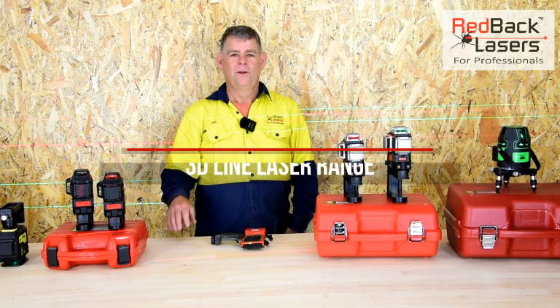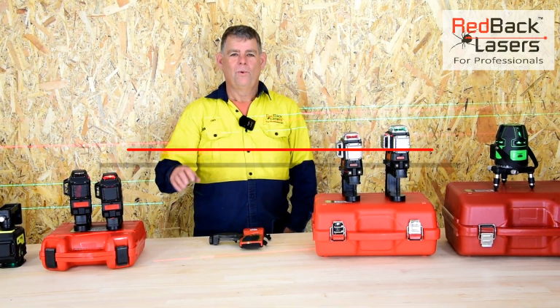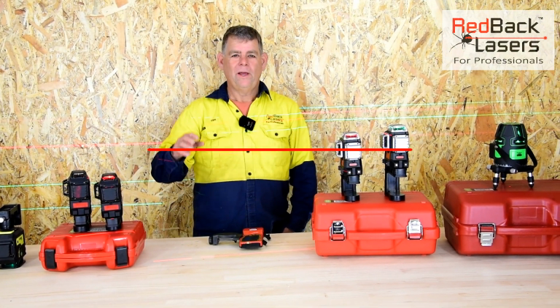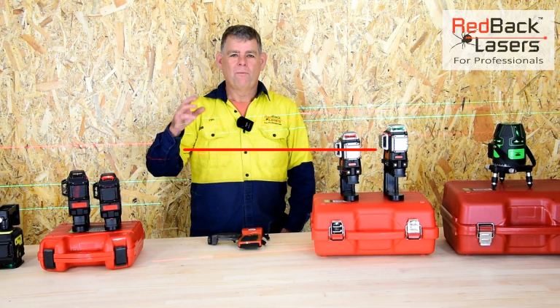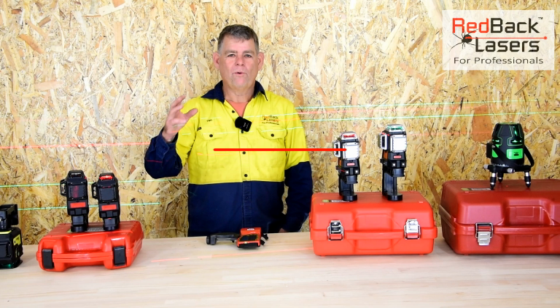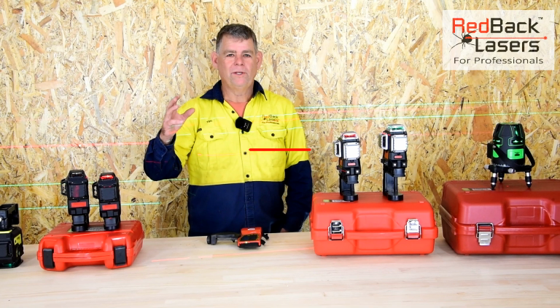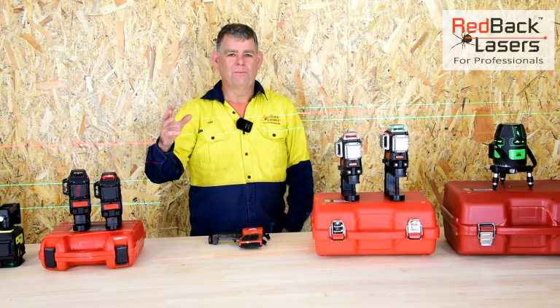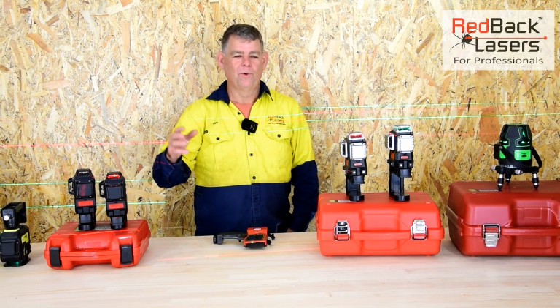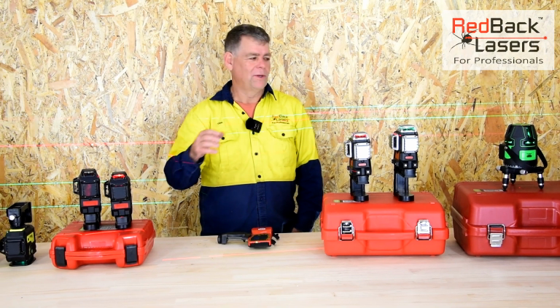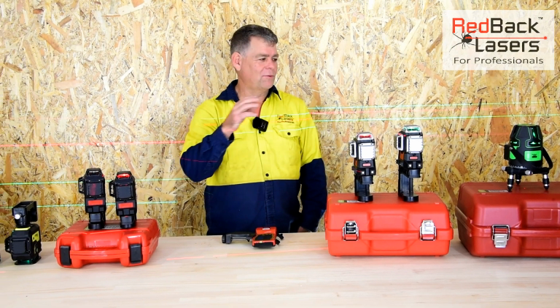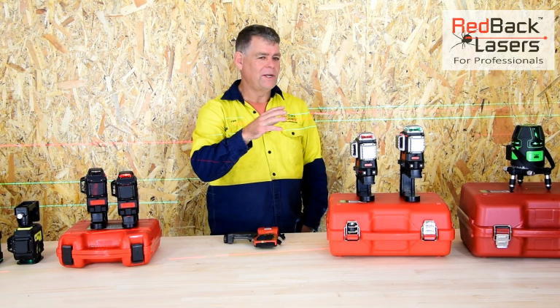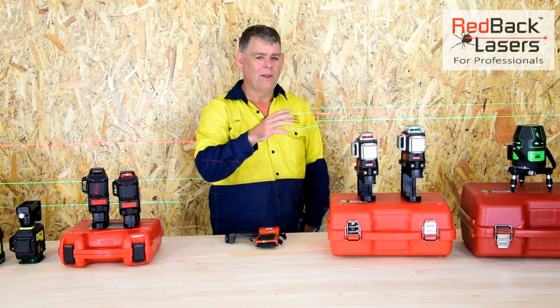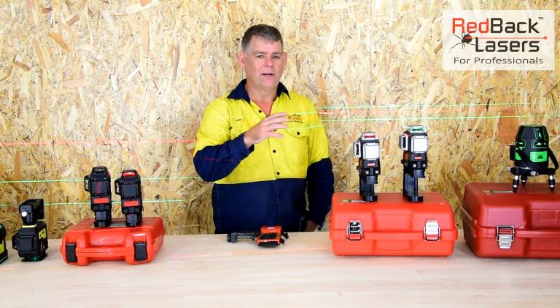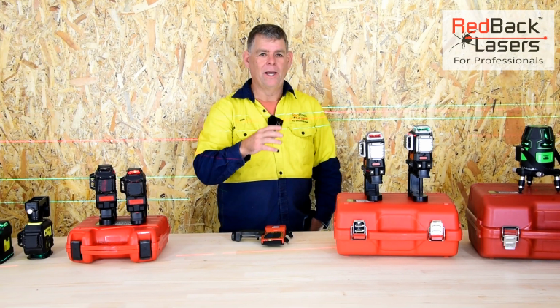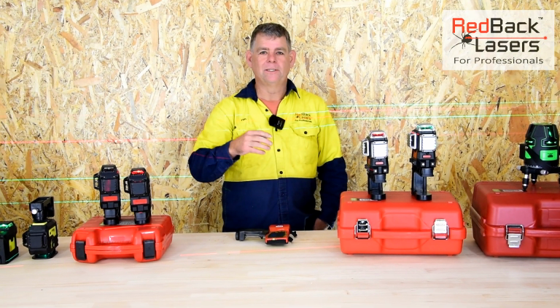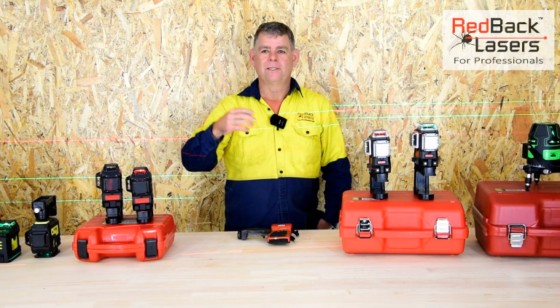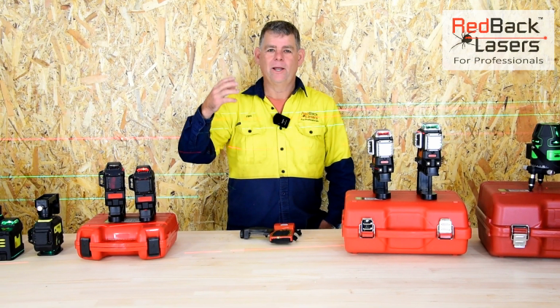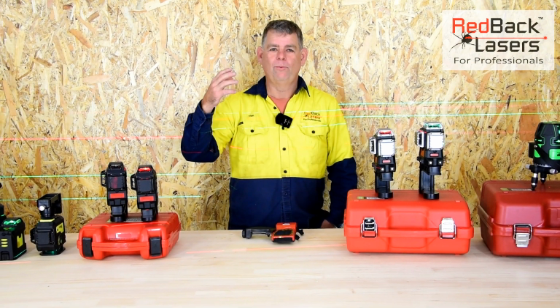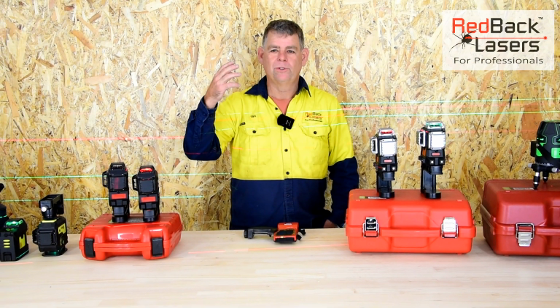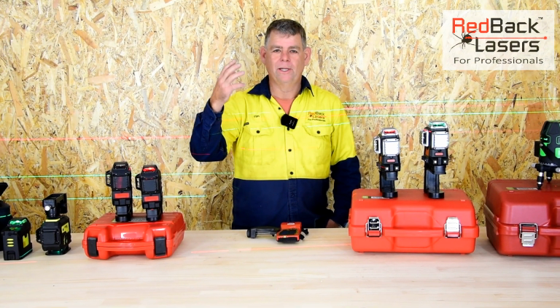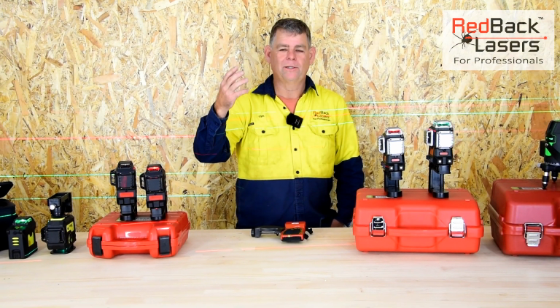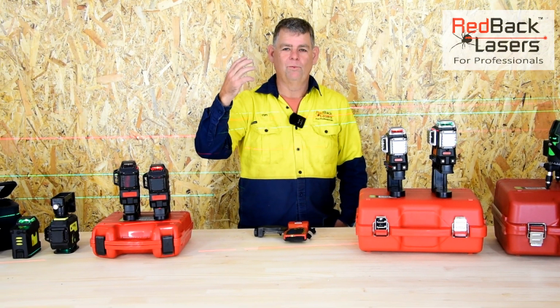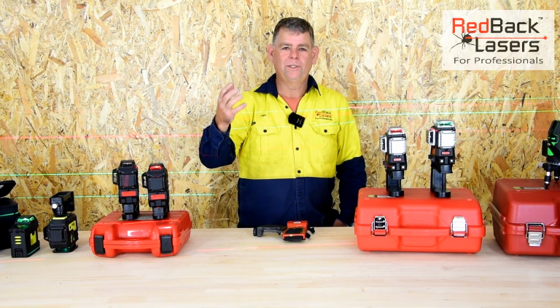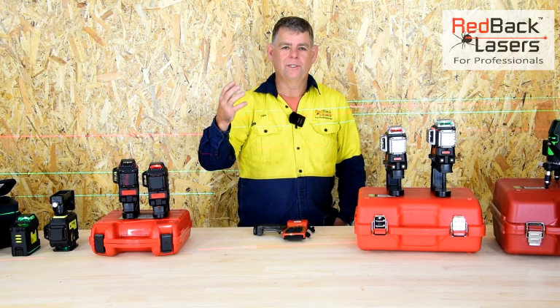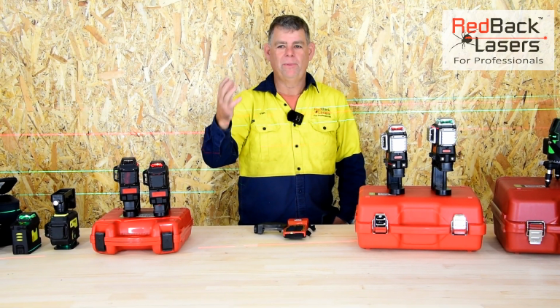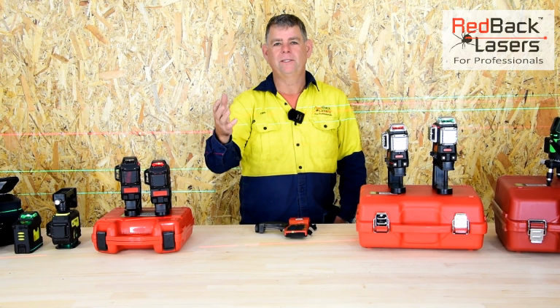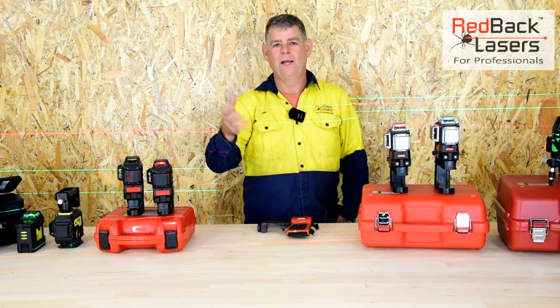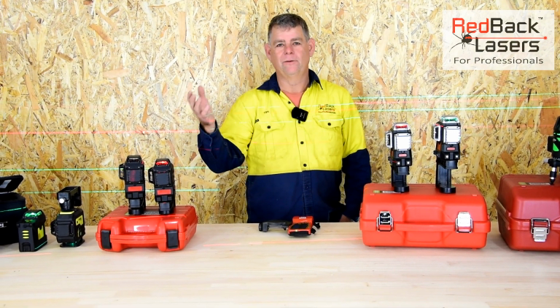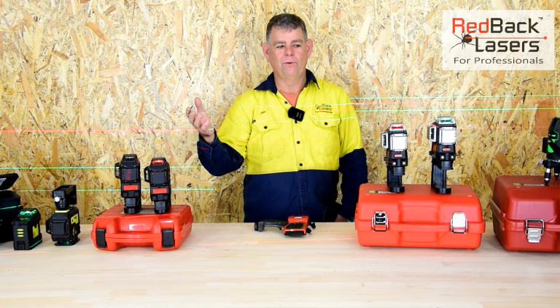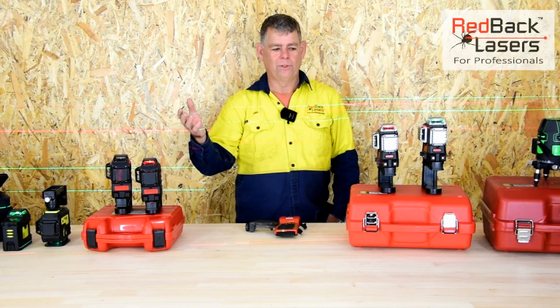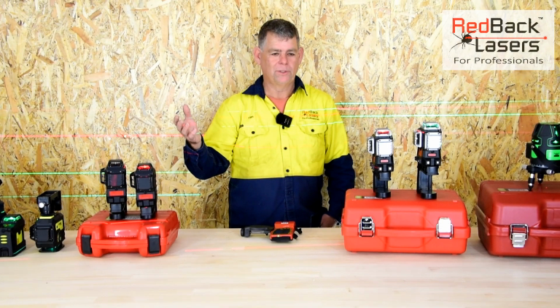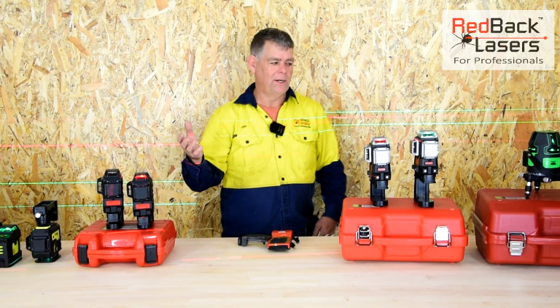We're going to have a more in-depth look at the 3D line lasers and help you select which is the best laser for your job site.